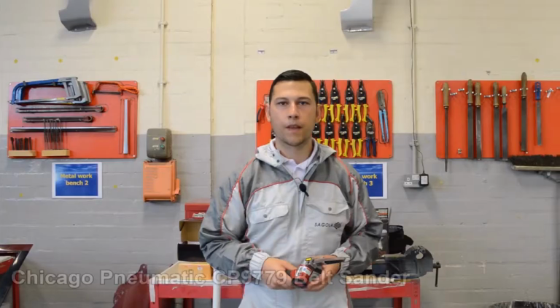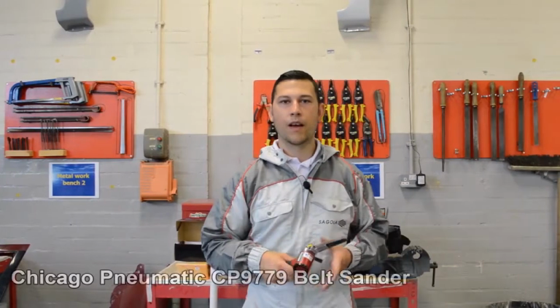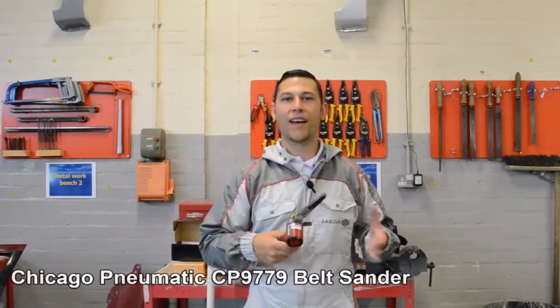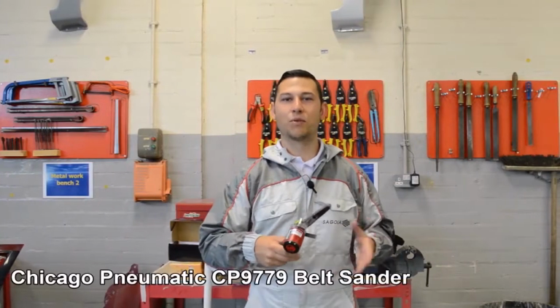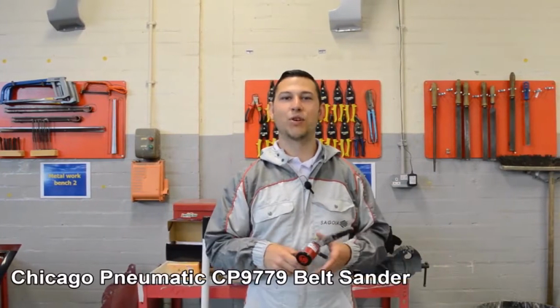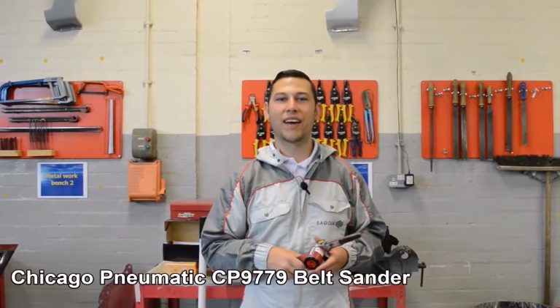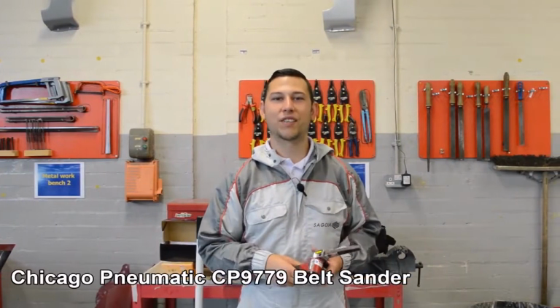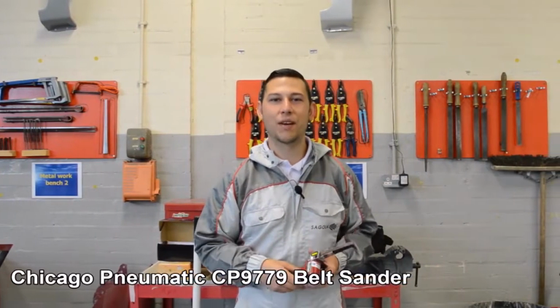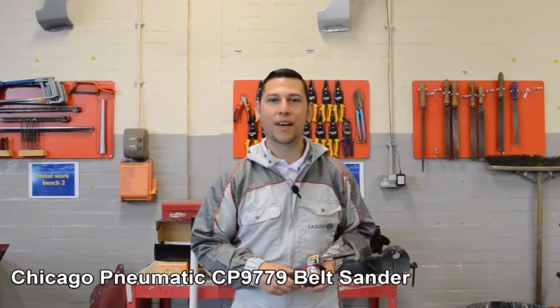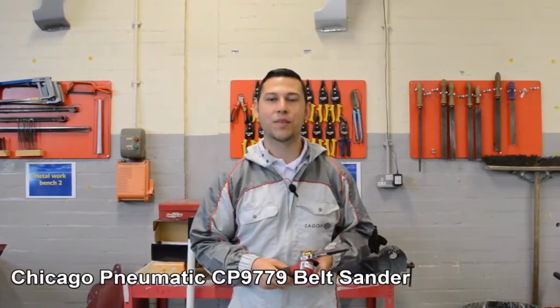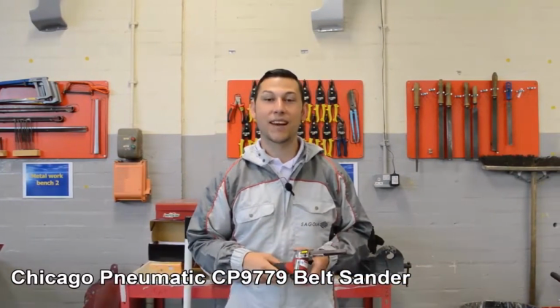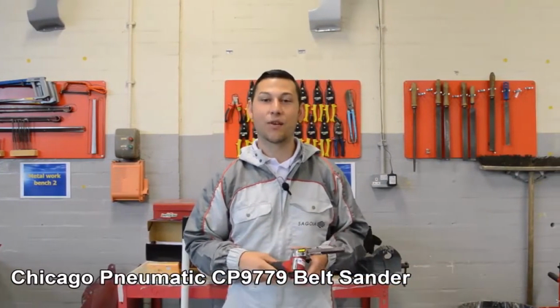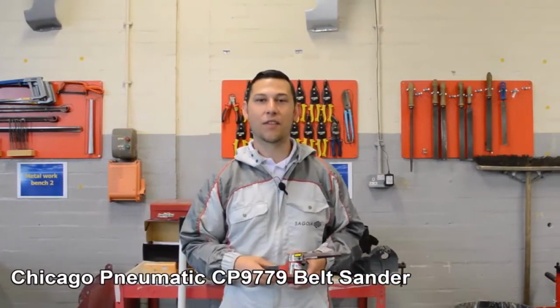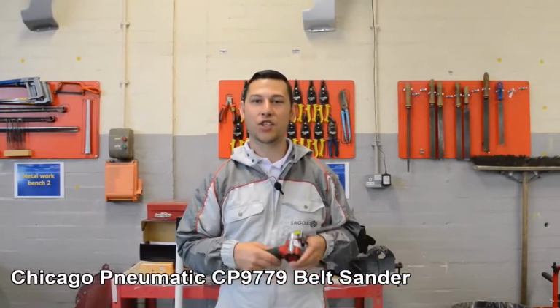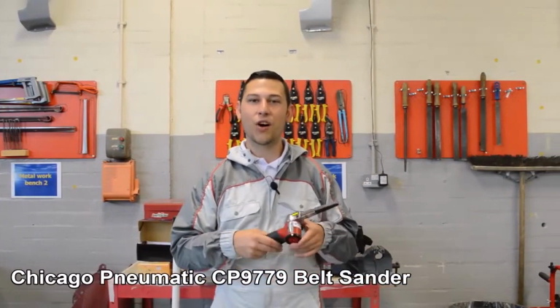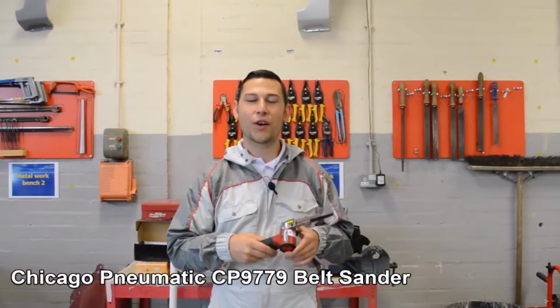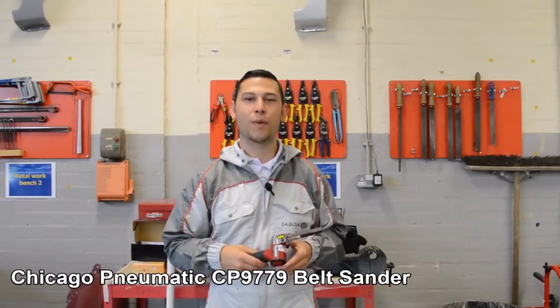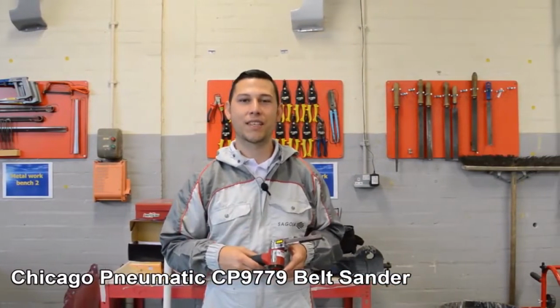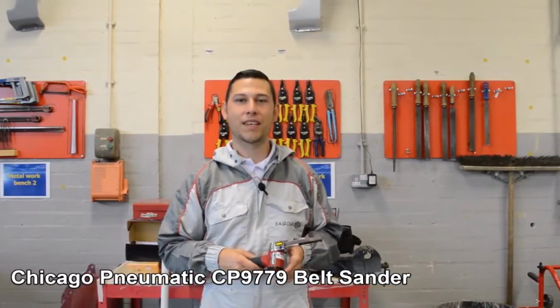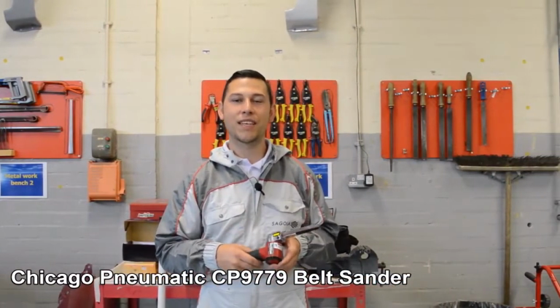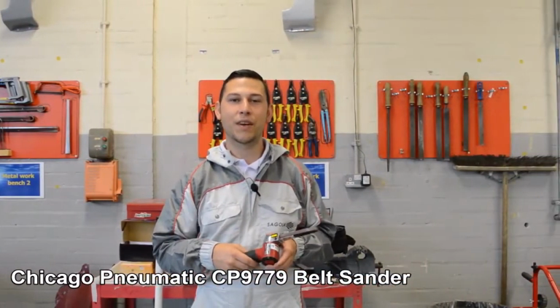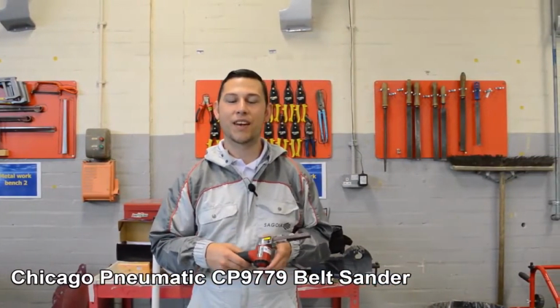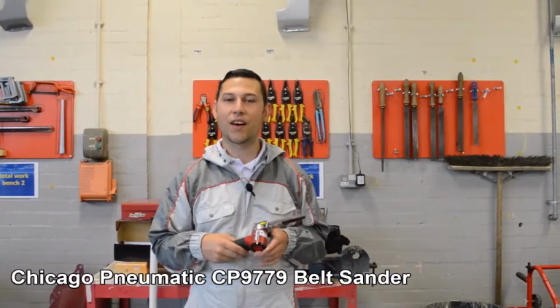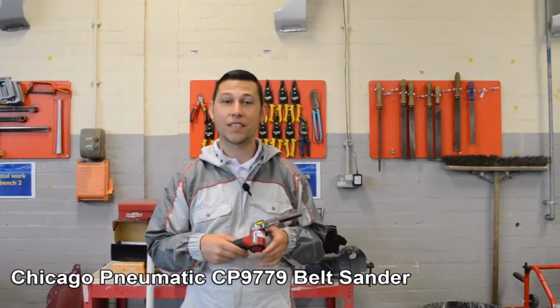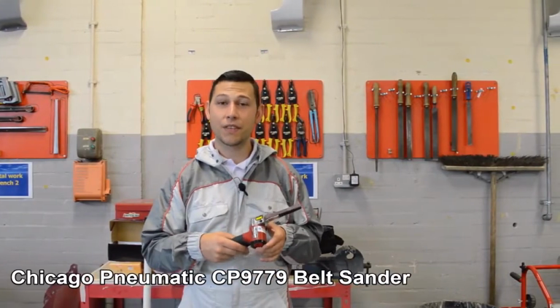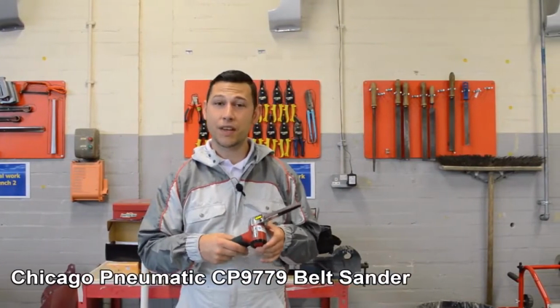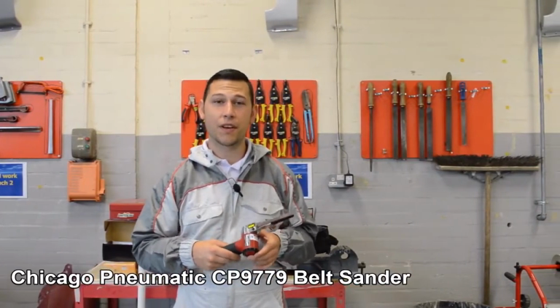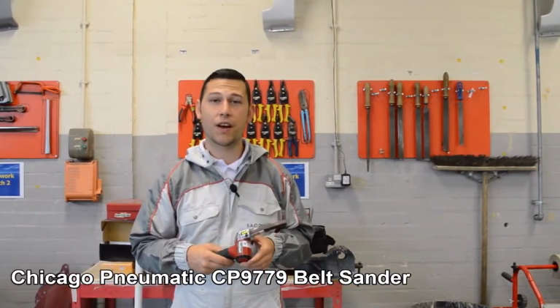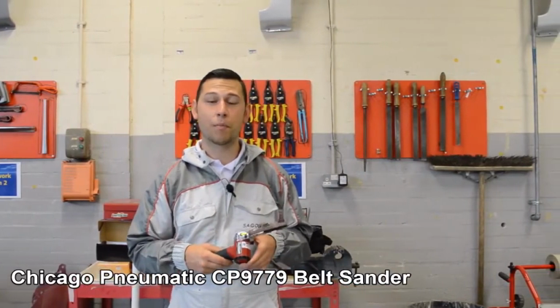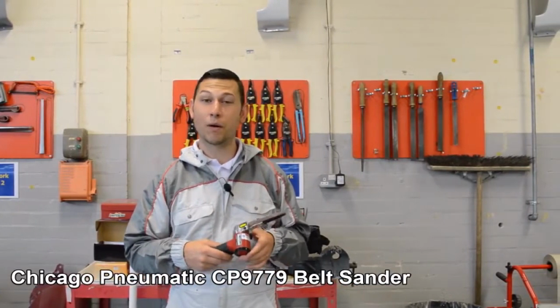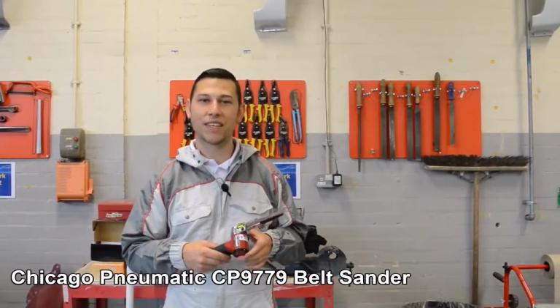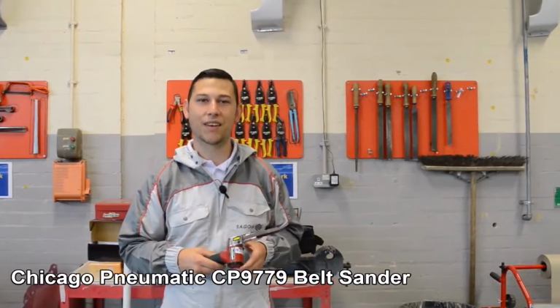Hi, I'm Jordan and today we're going to be taking a look at the Chicago Pneumatic CP9779 Belt Sander.